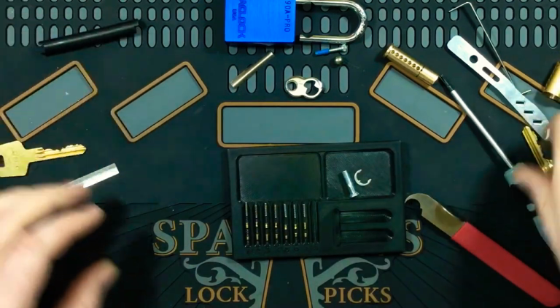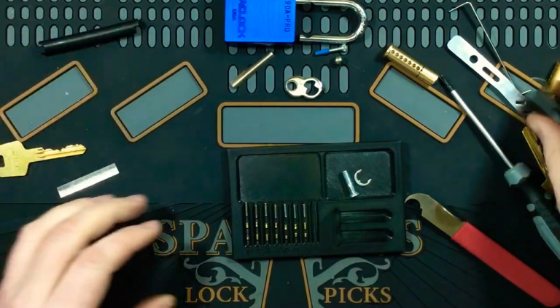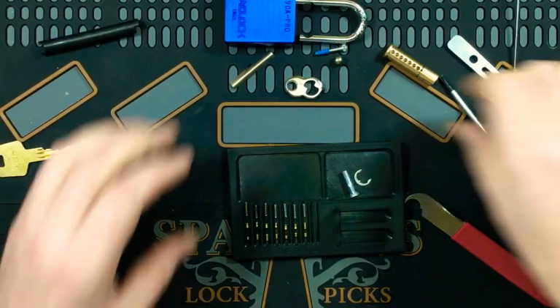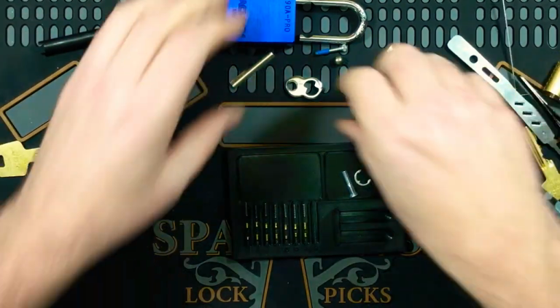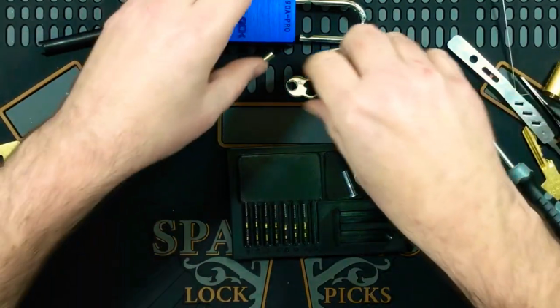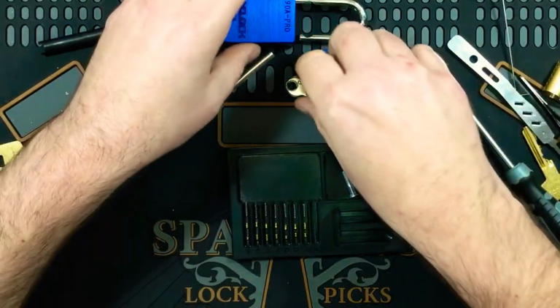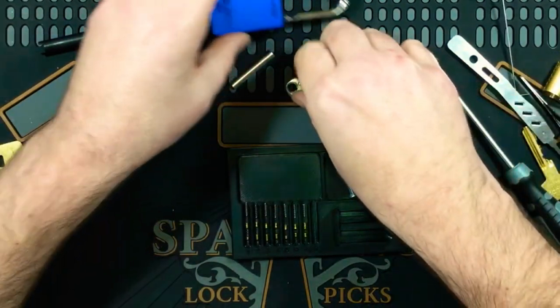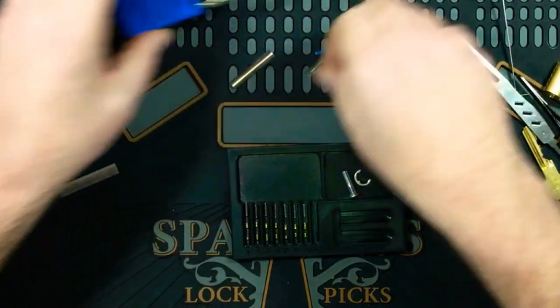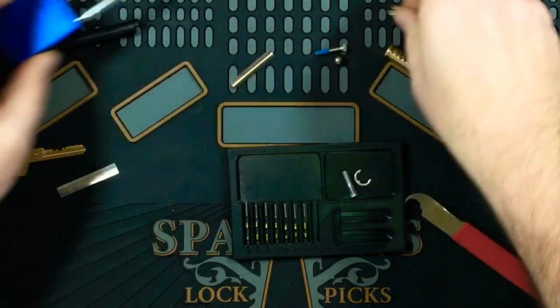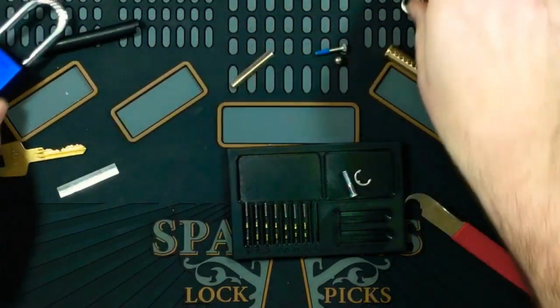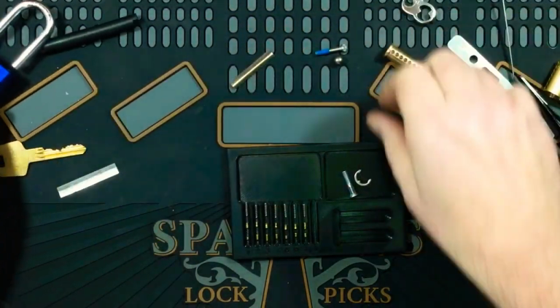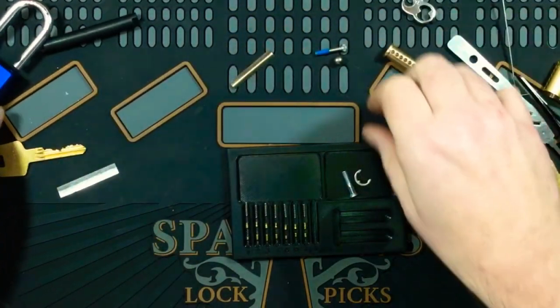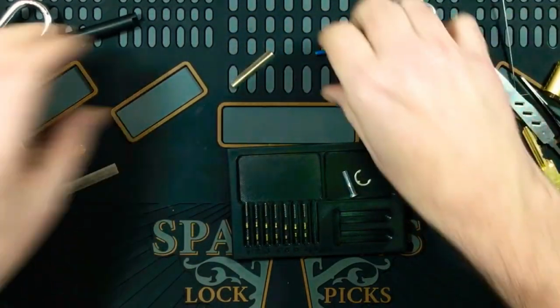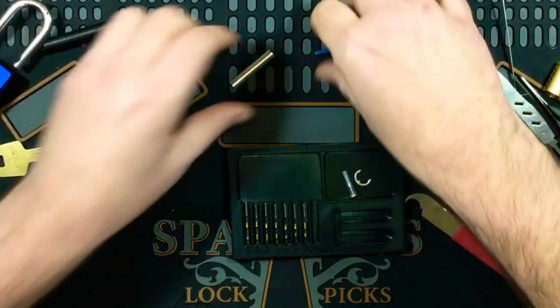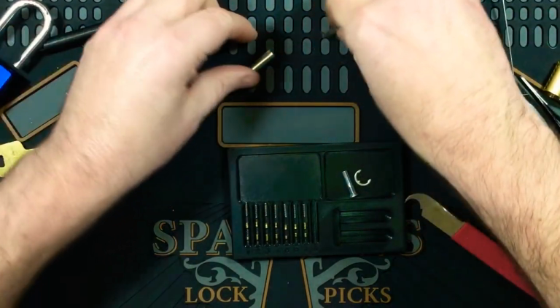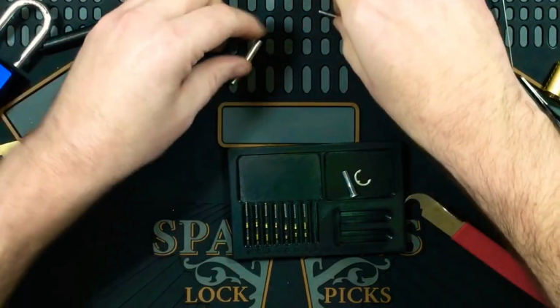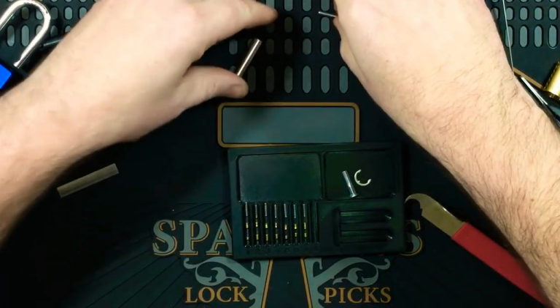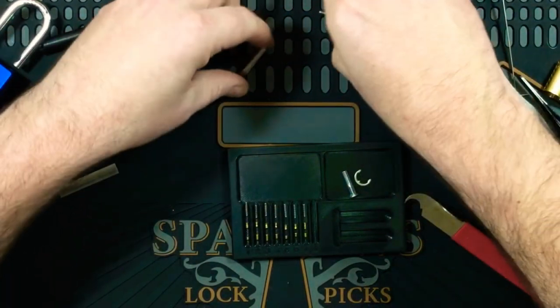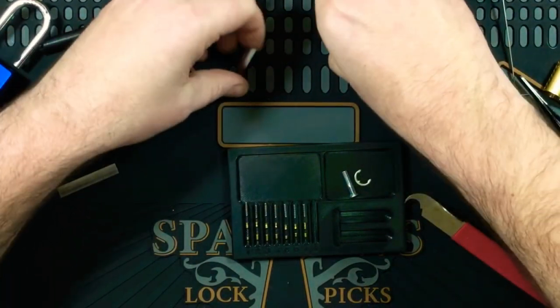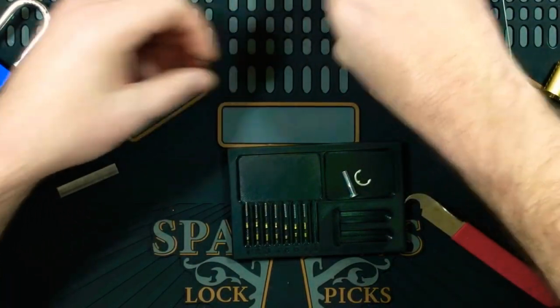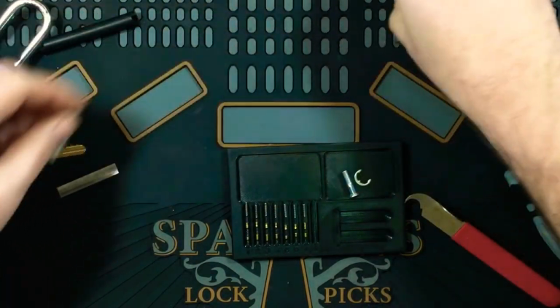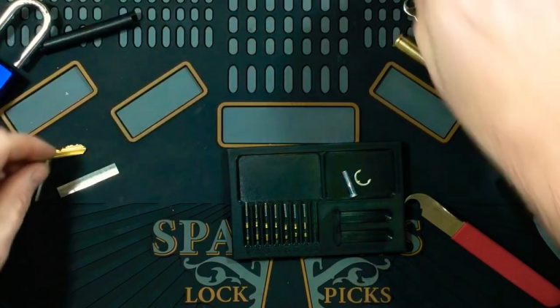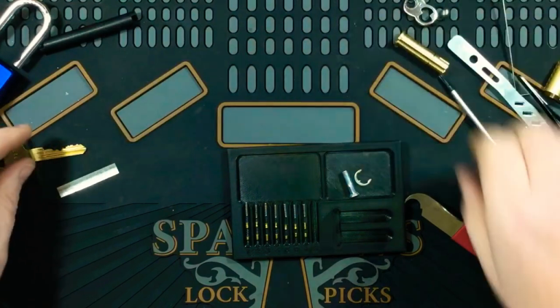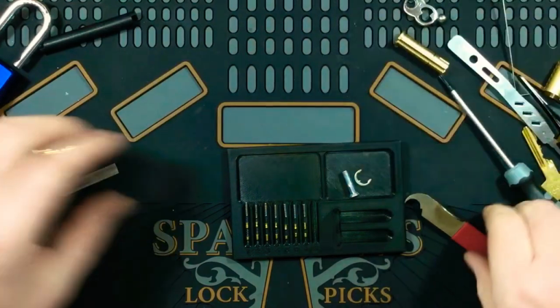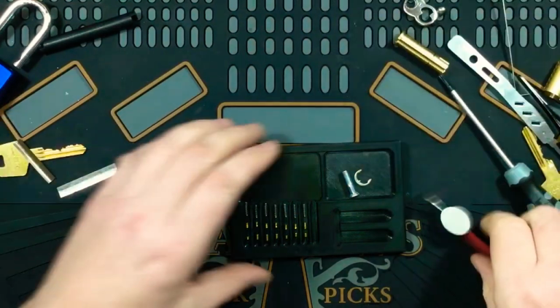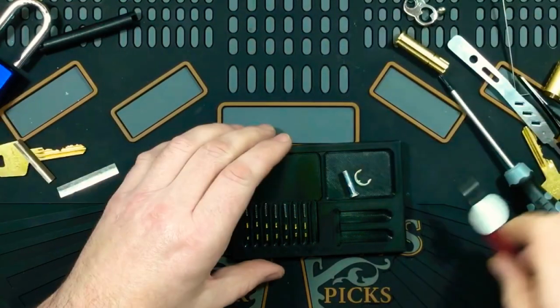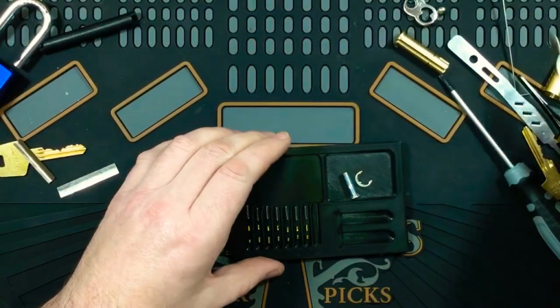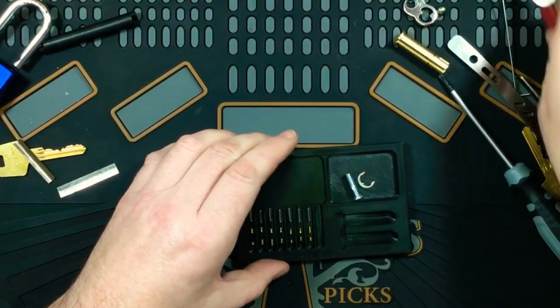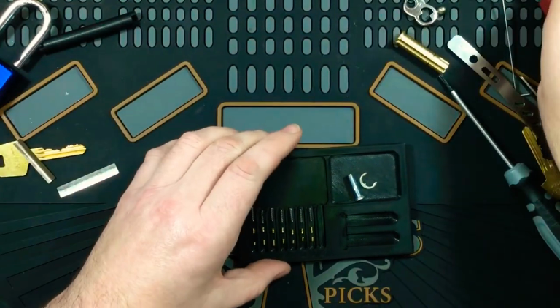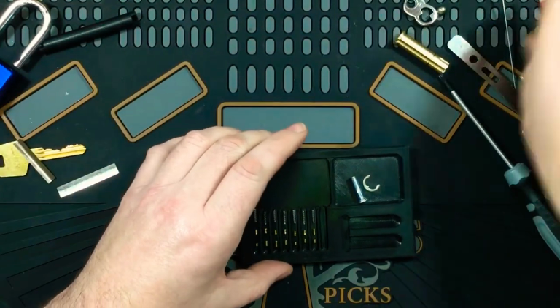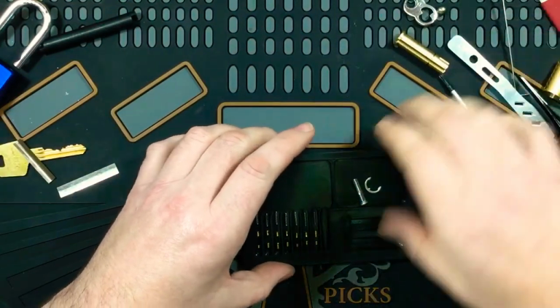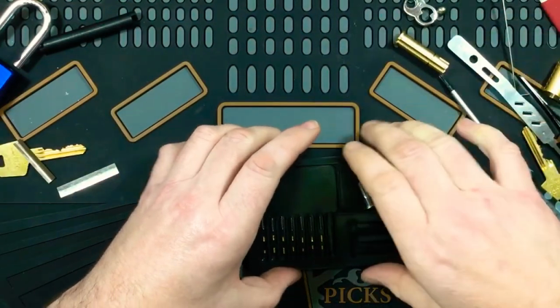I'll just get something to put this pinning tray on to give you guys a better view of these pins.